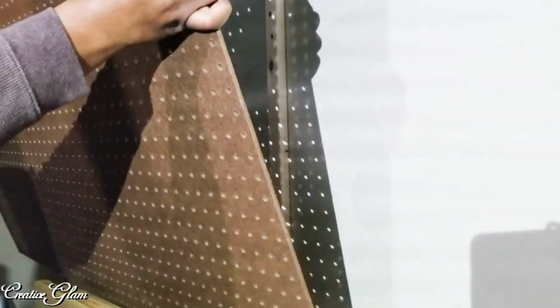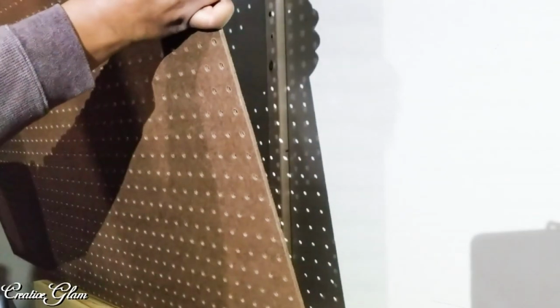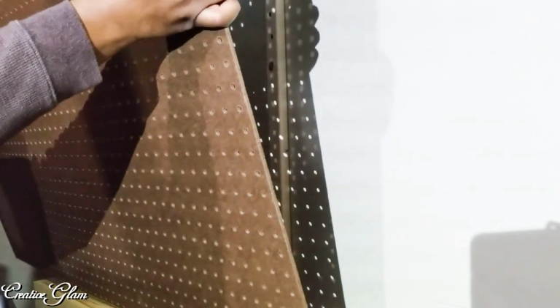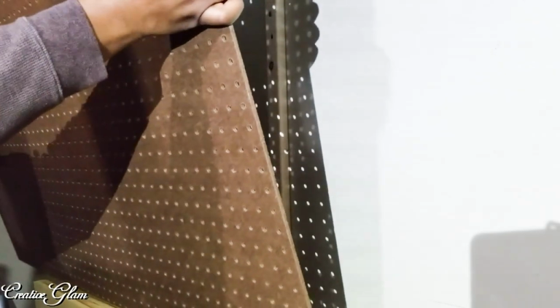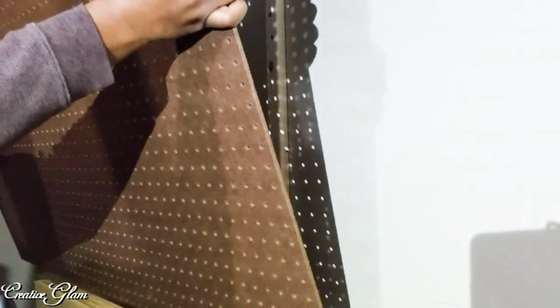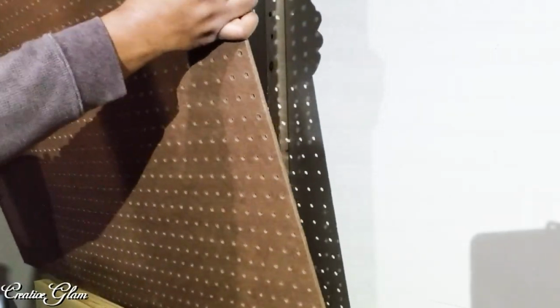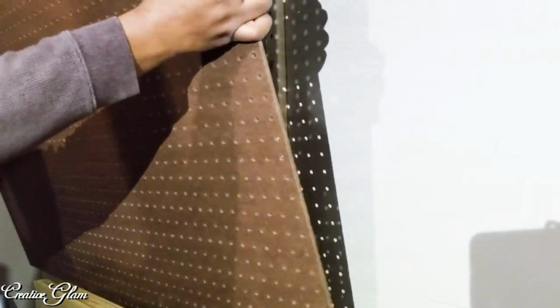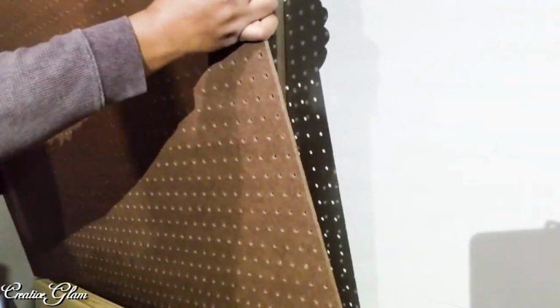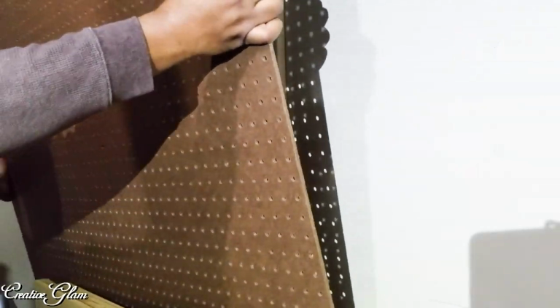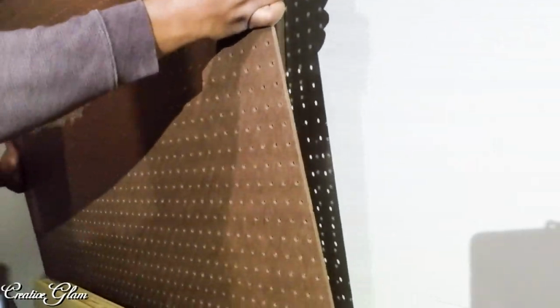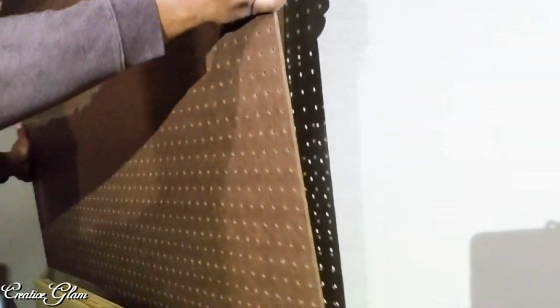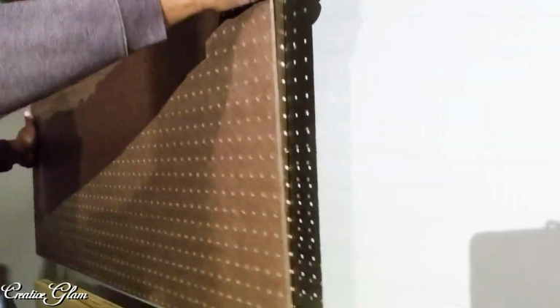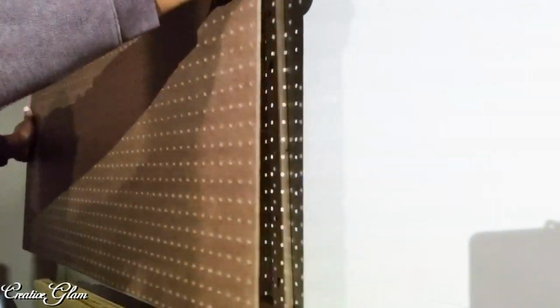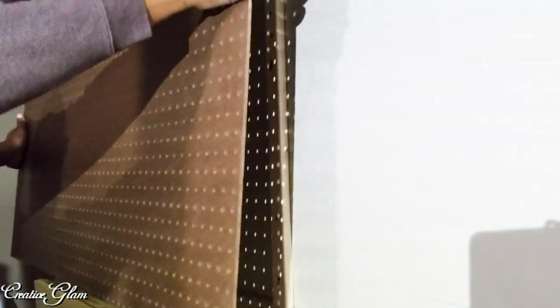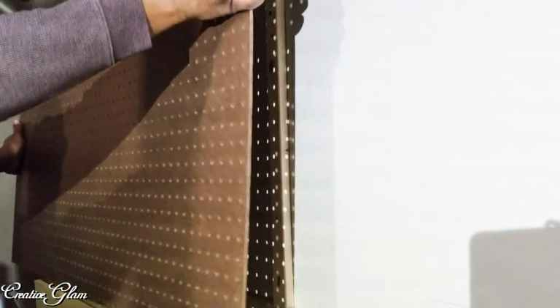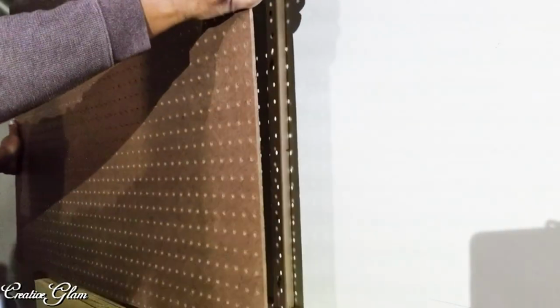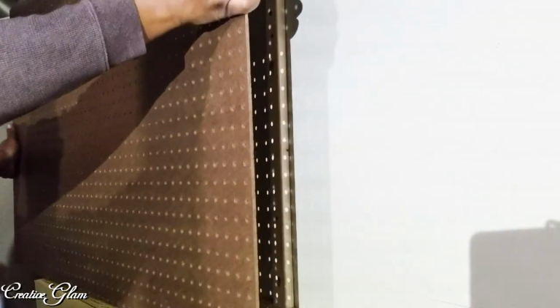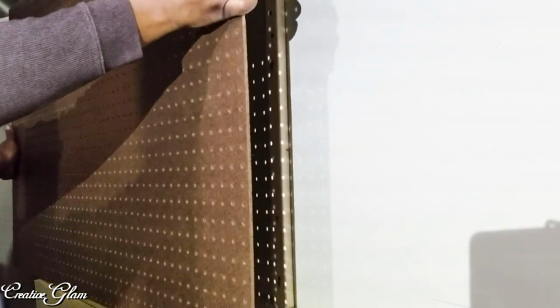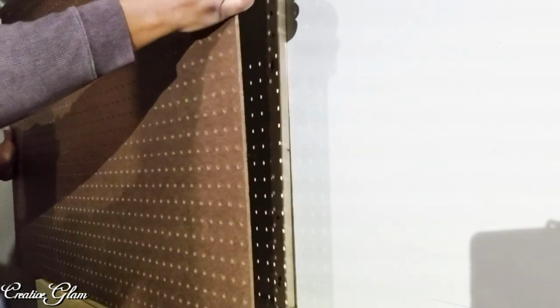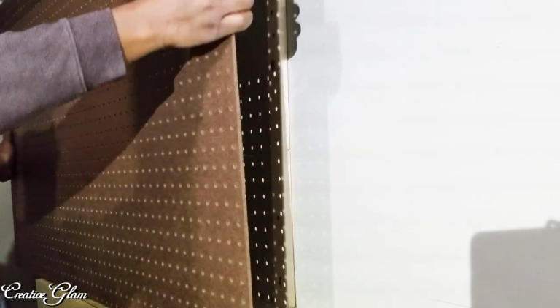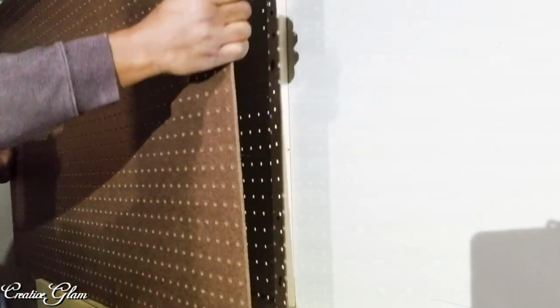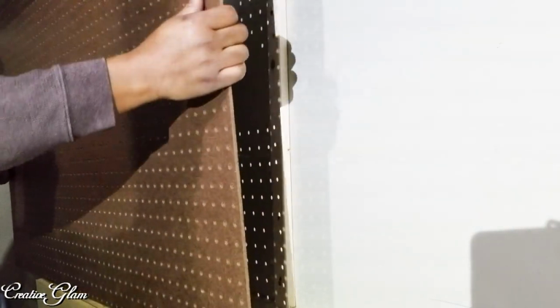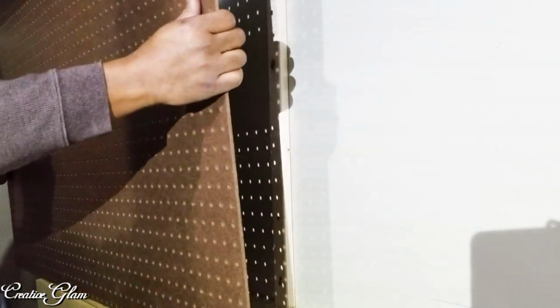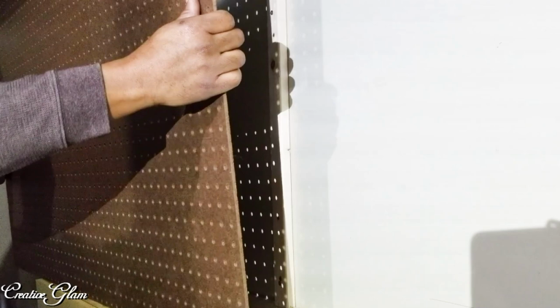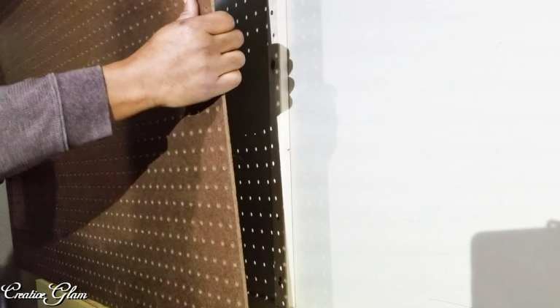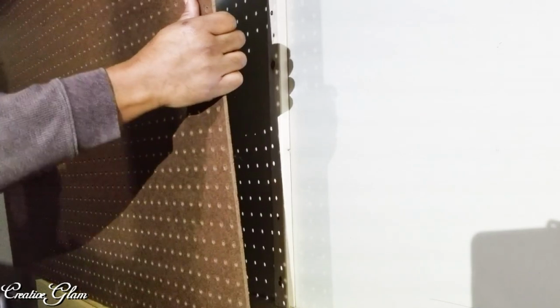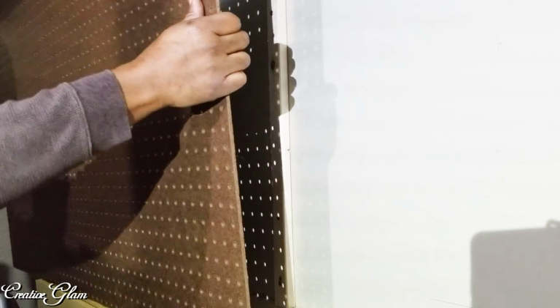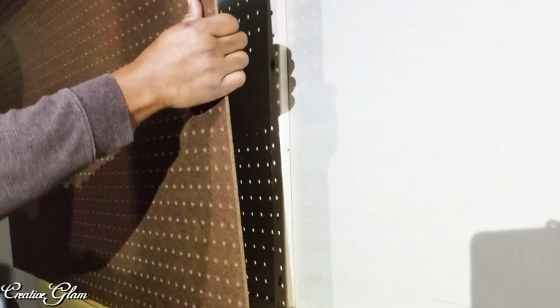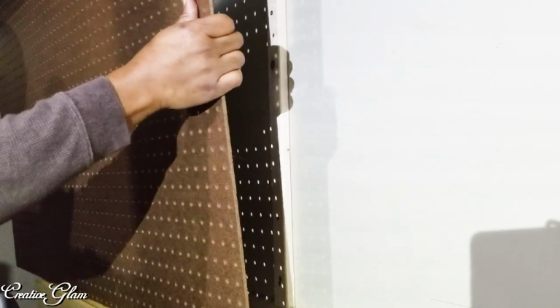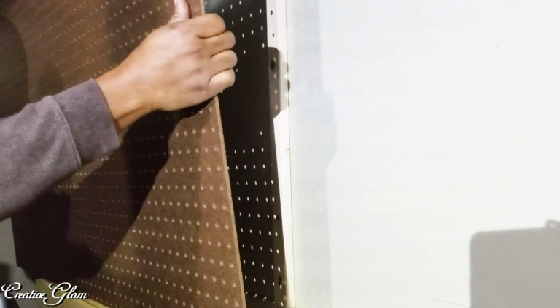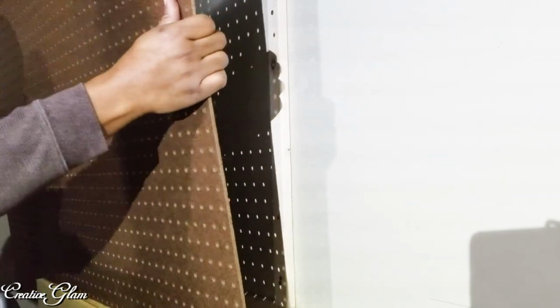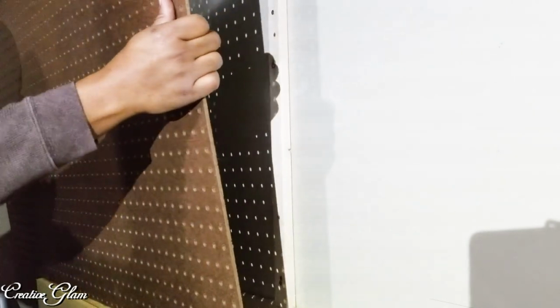Here my husband is hanging the panels on the wood strips that we've already mounted on the walls.